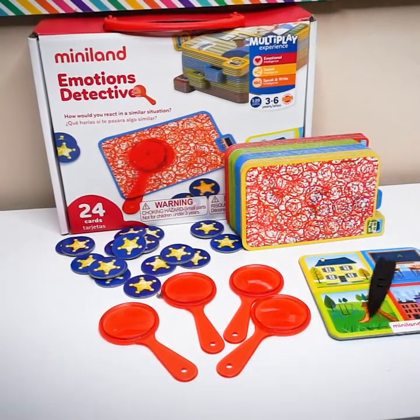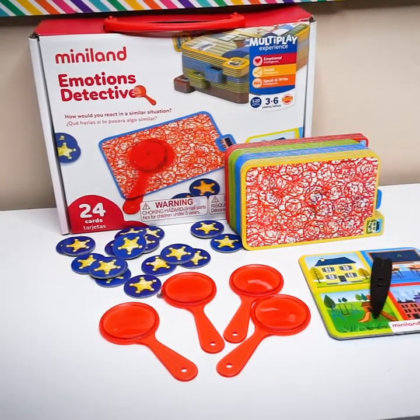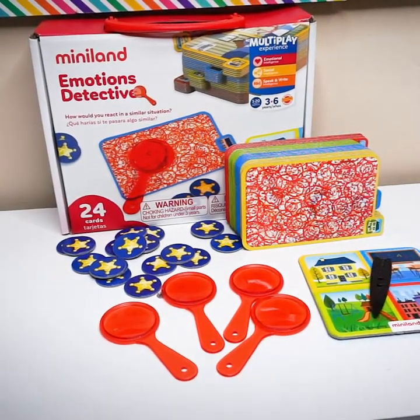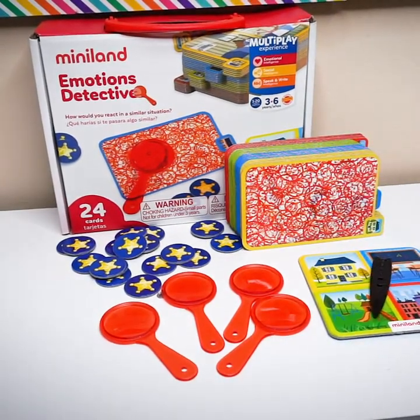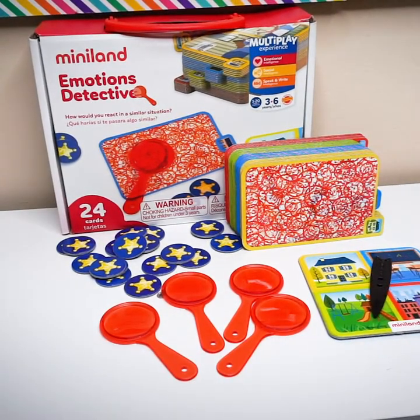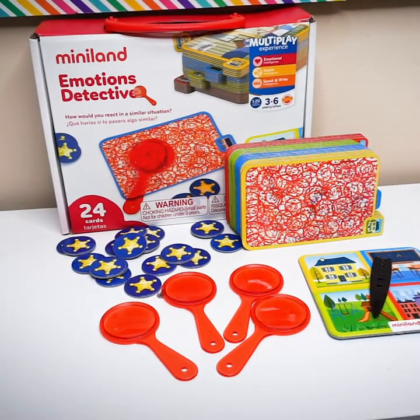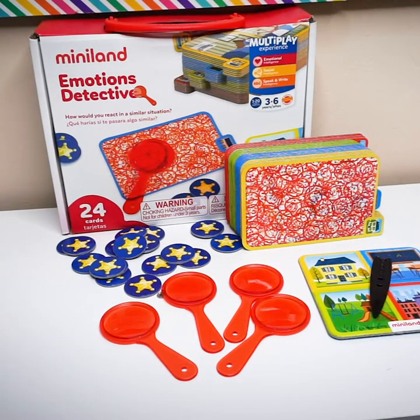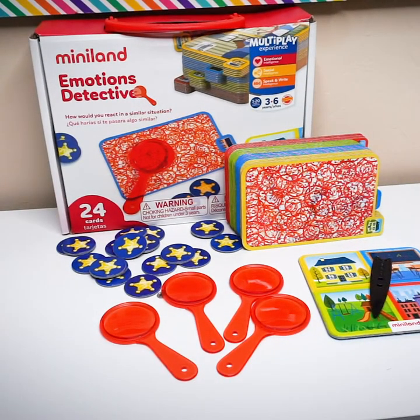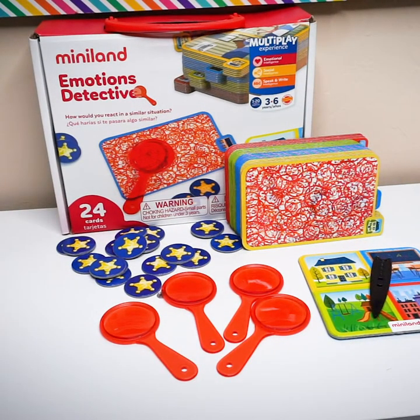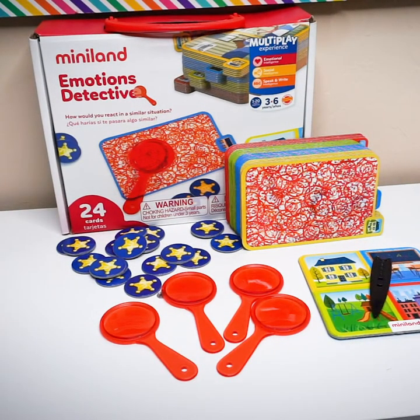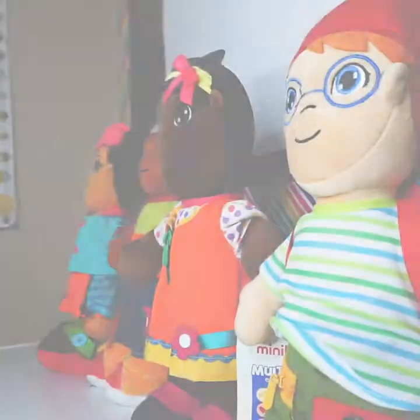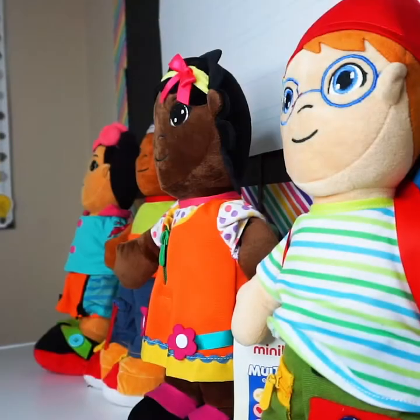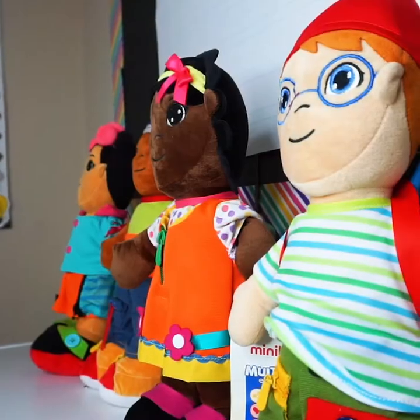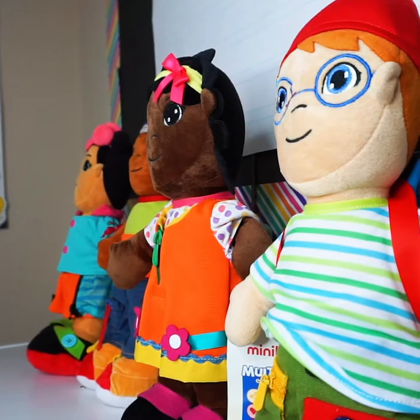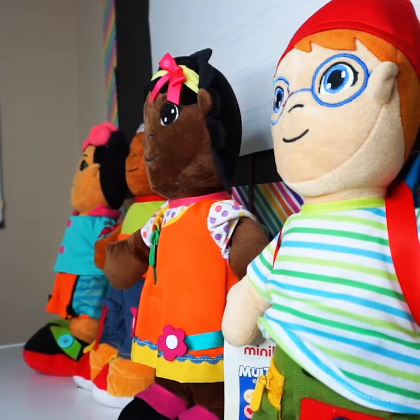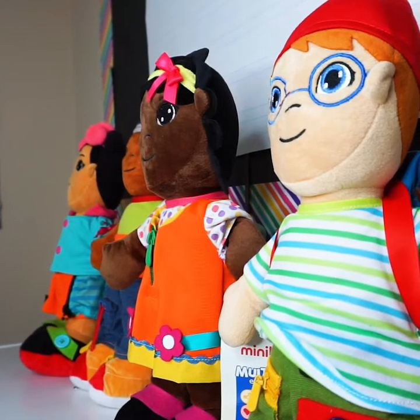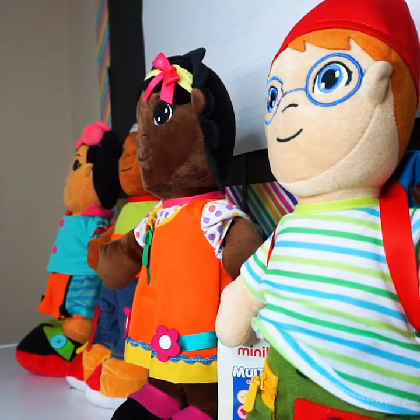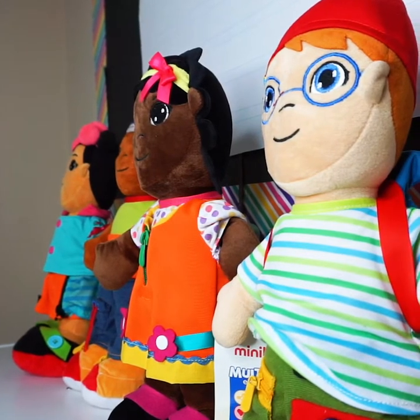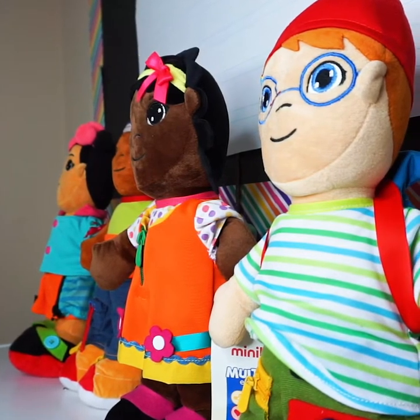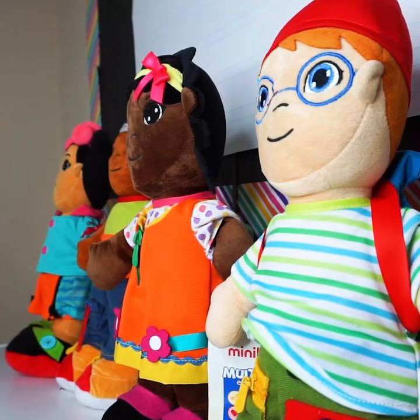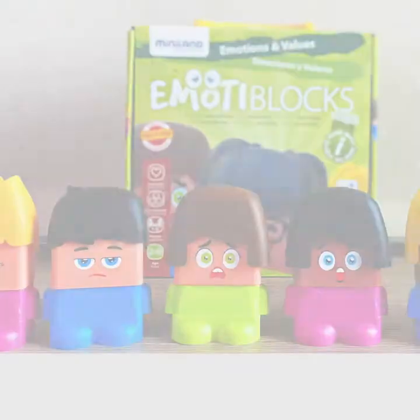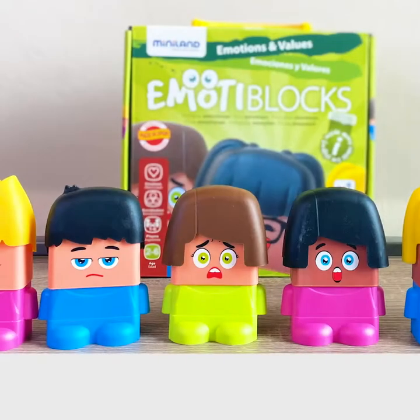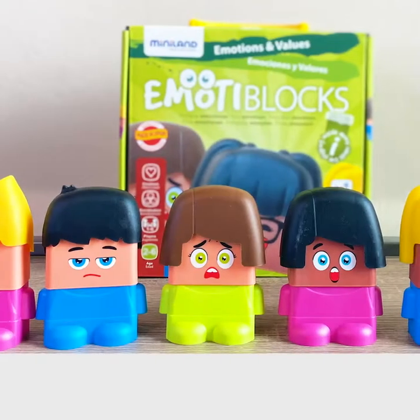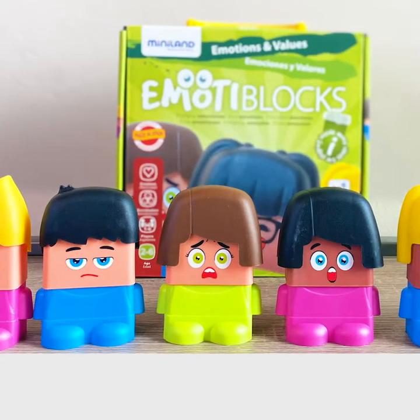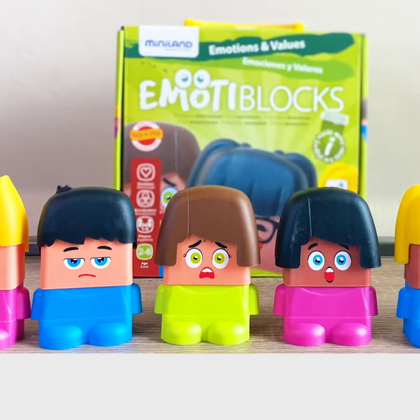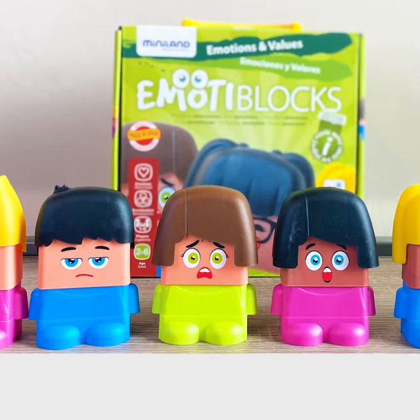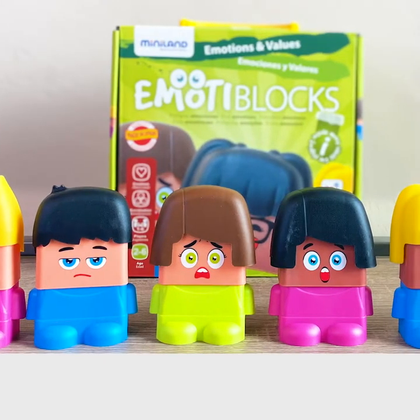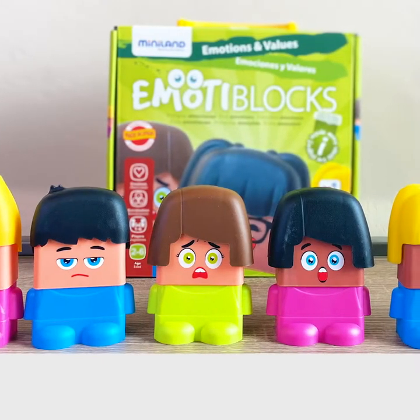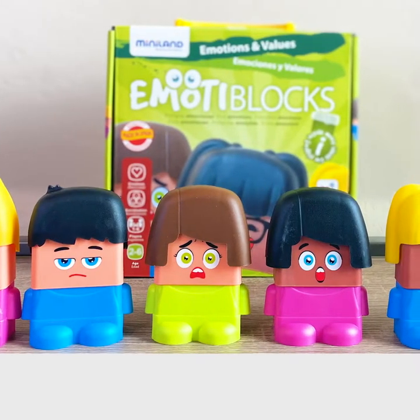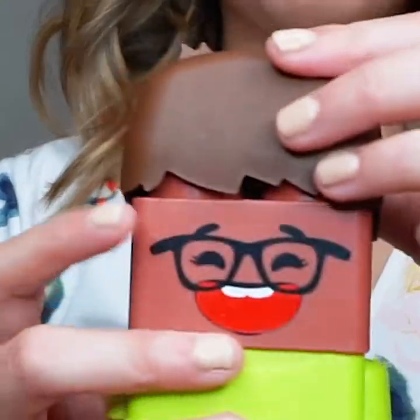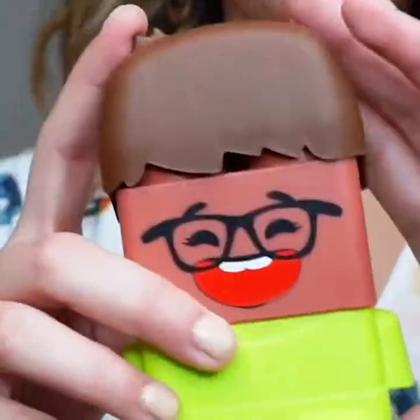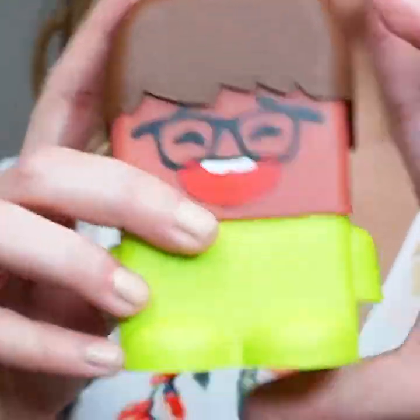I love Miniland because not only are they high quality products, but they're also very affordable and durable.